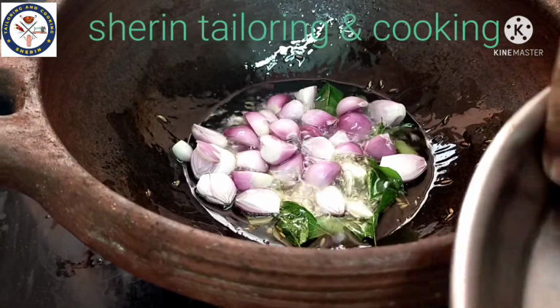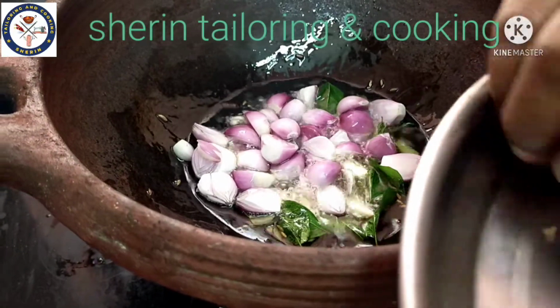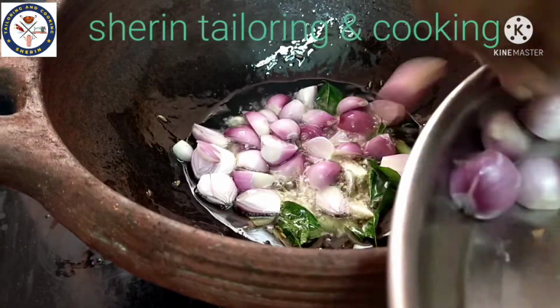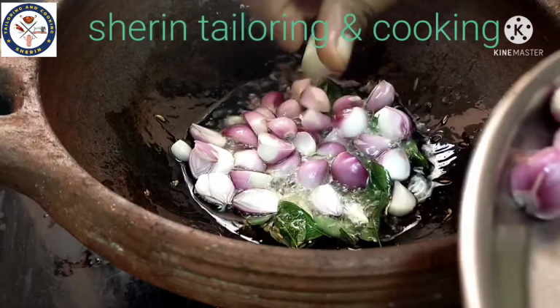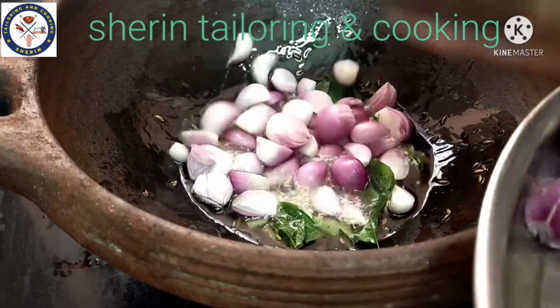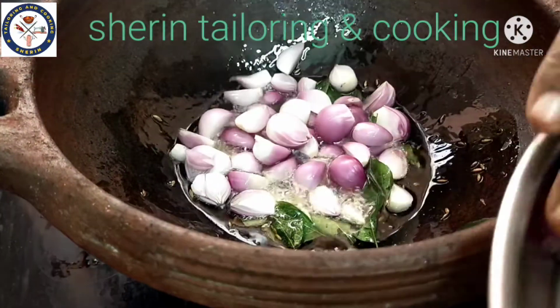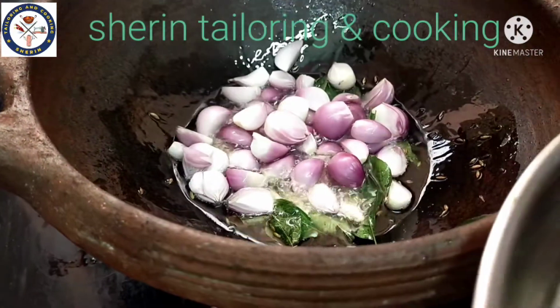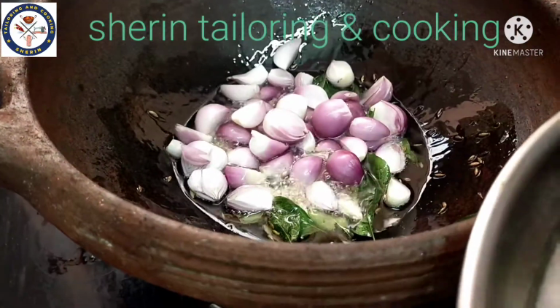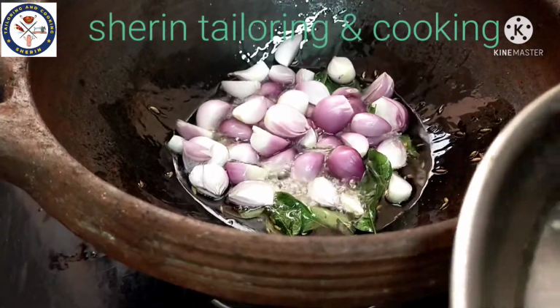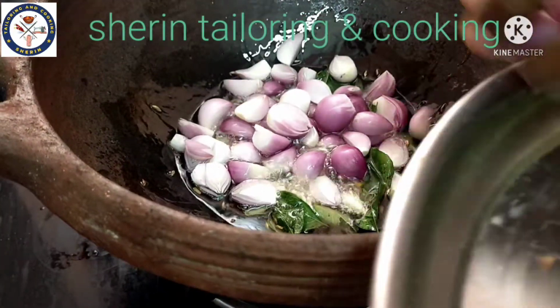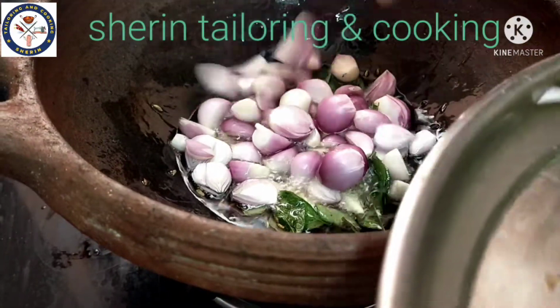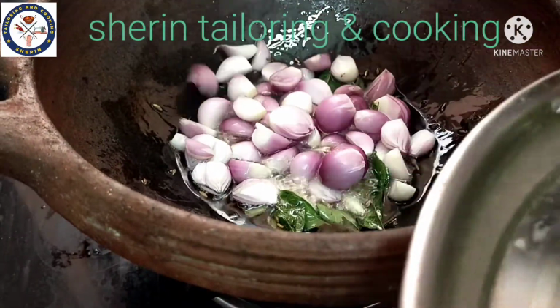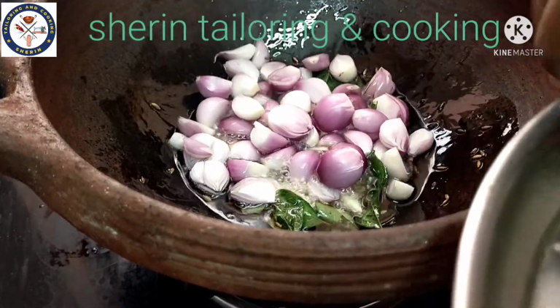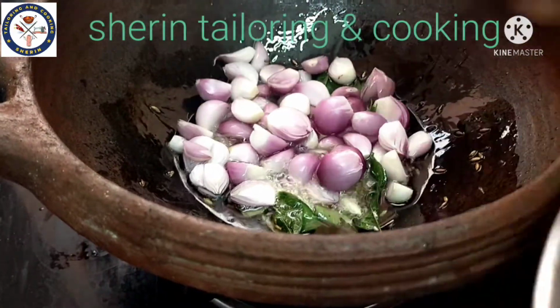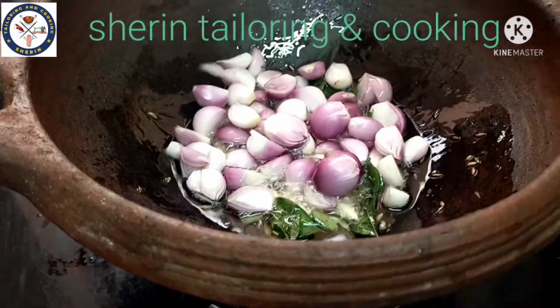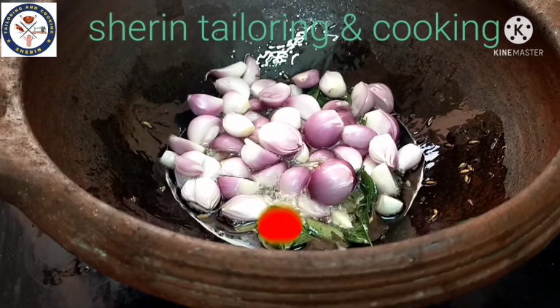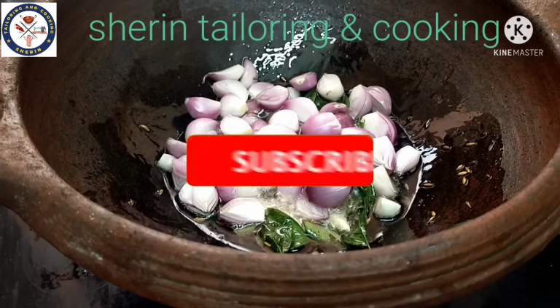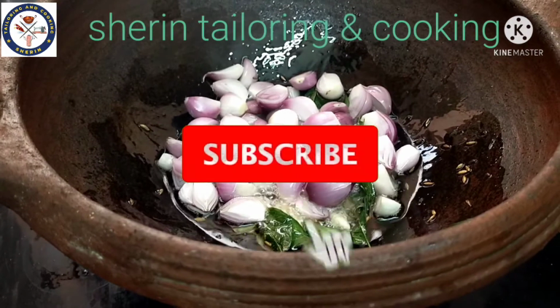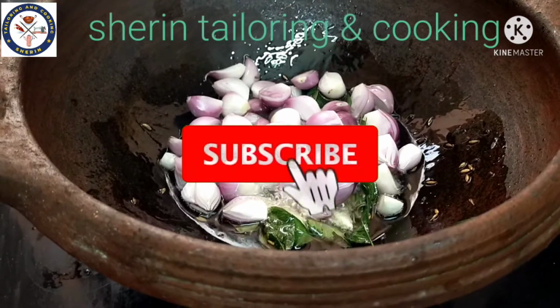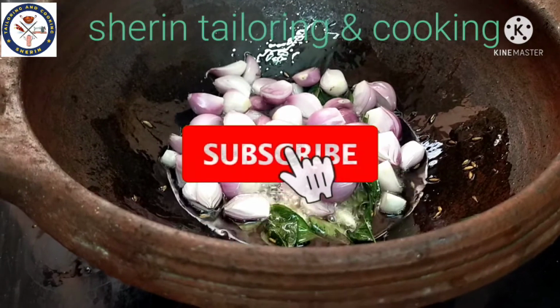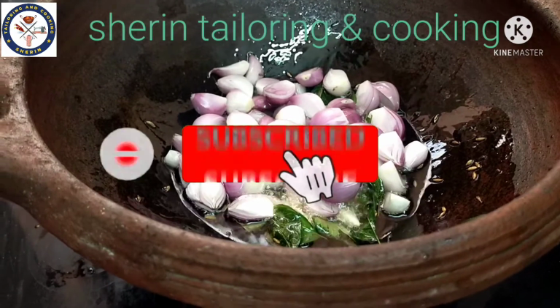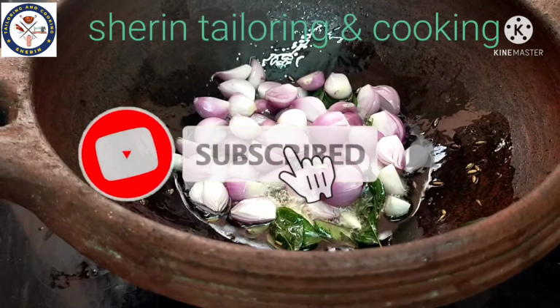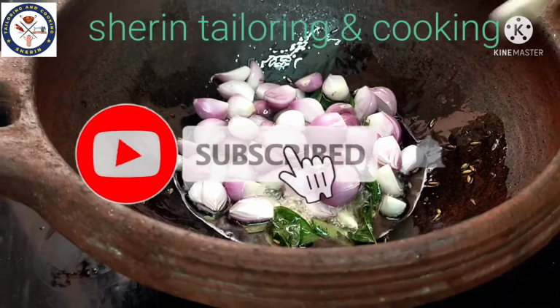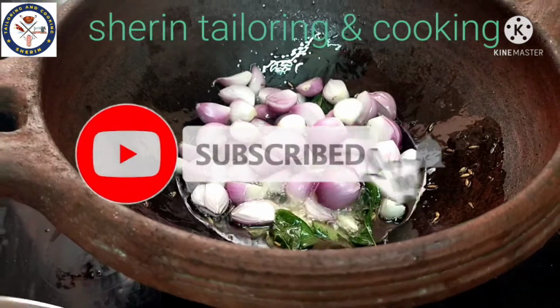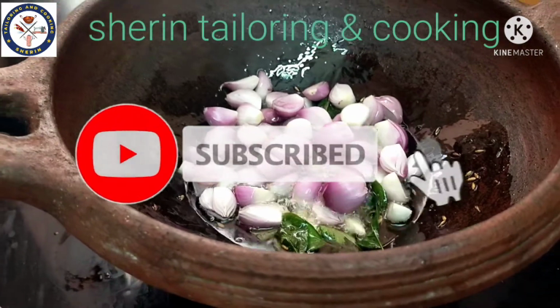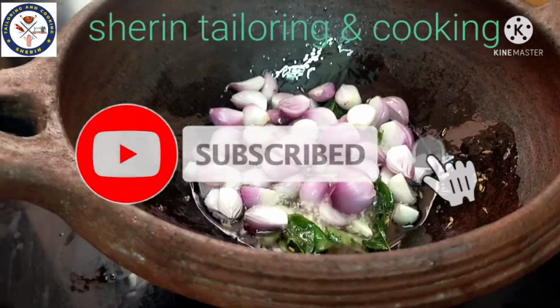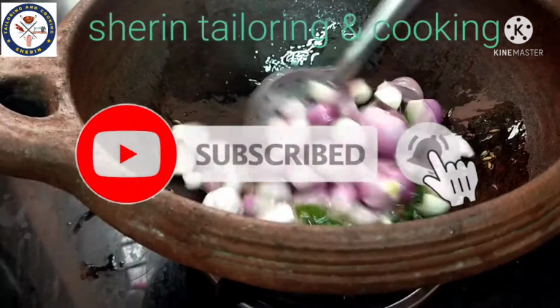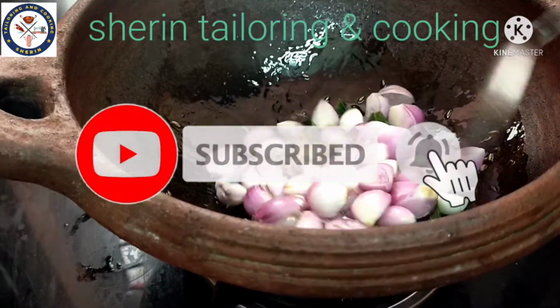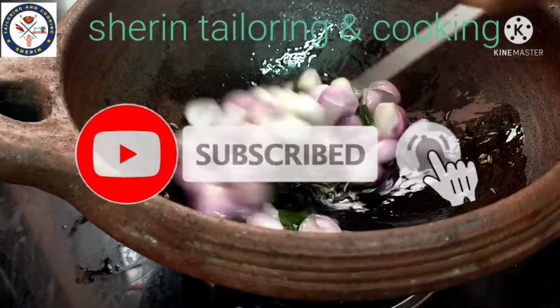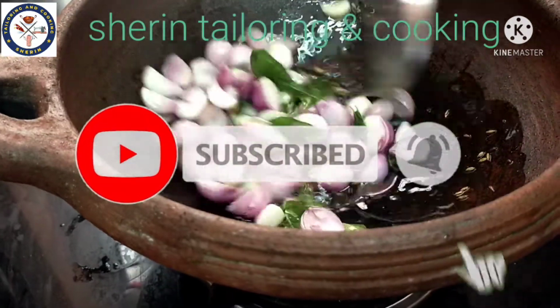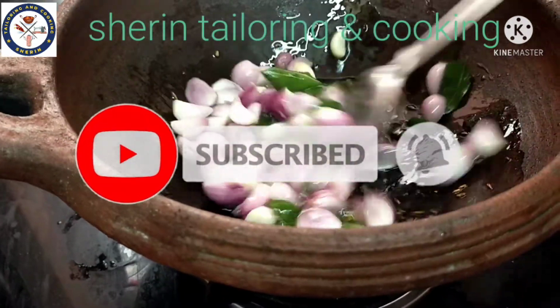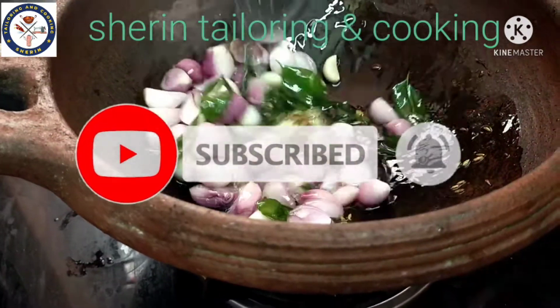Now we are watching our channel, so please click on the bell icon. Thank you.